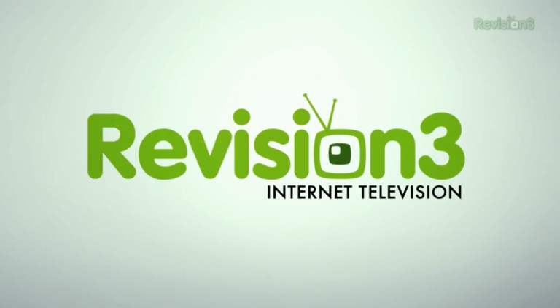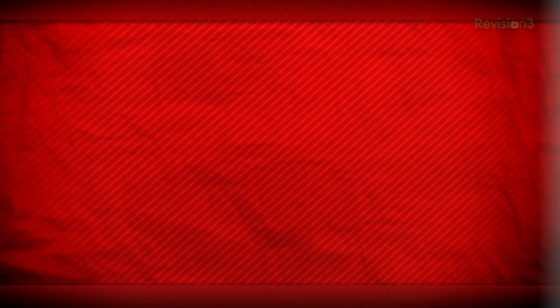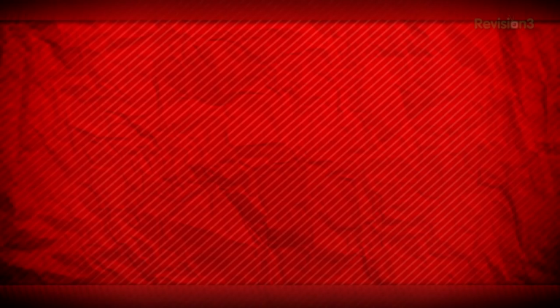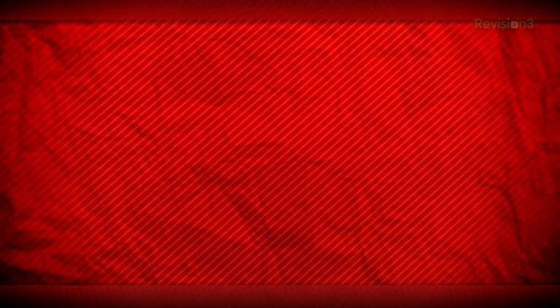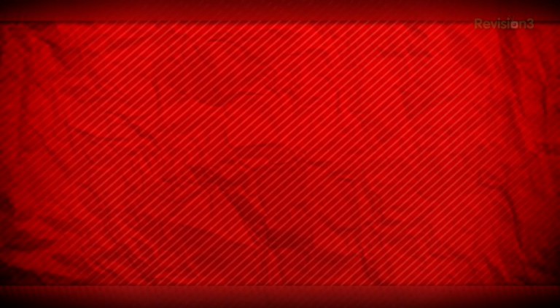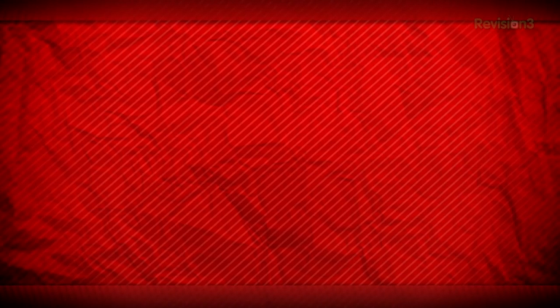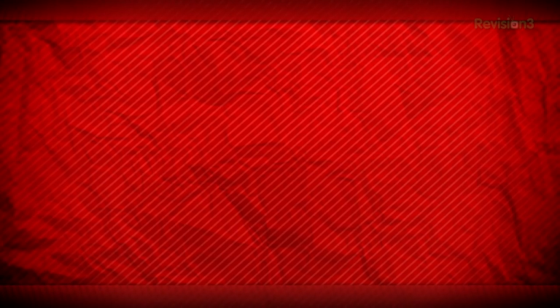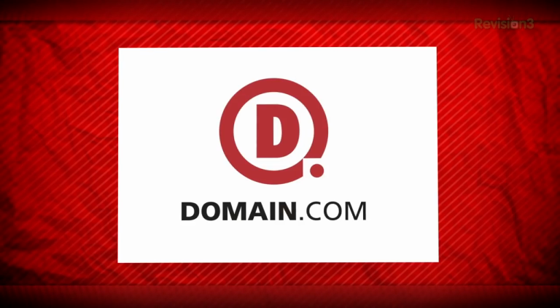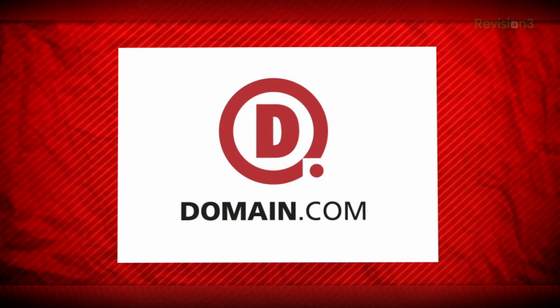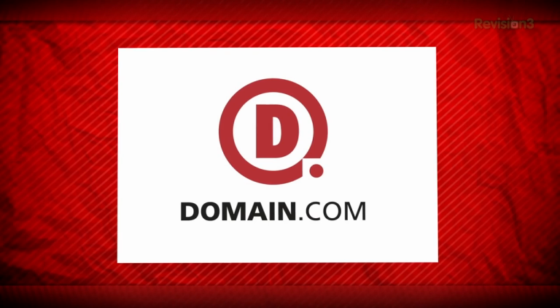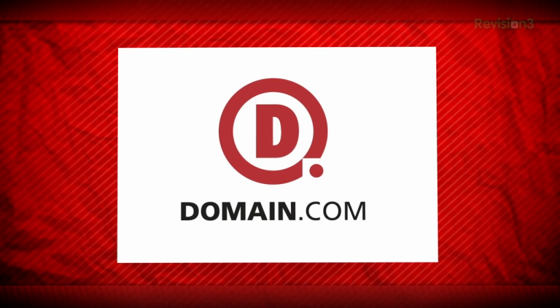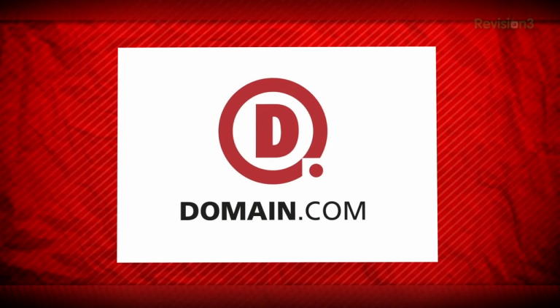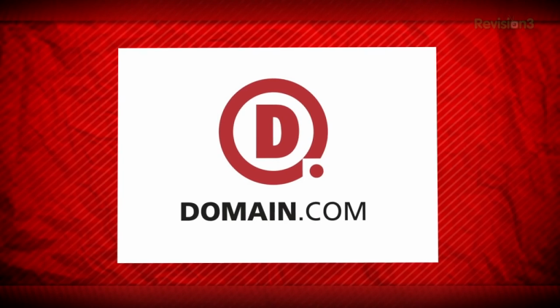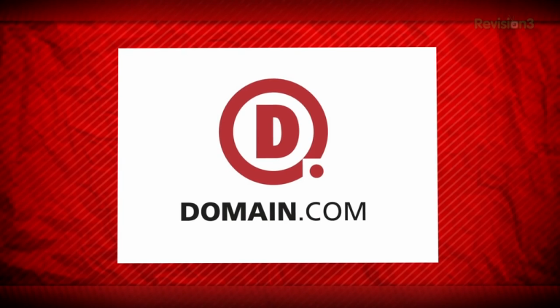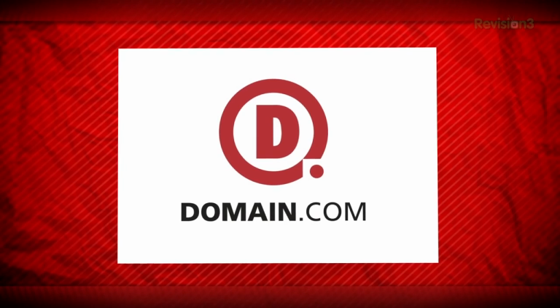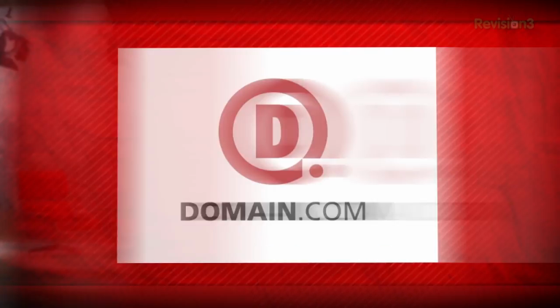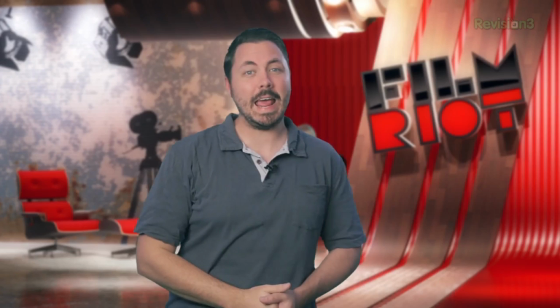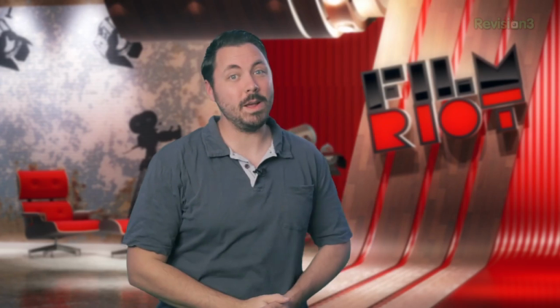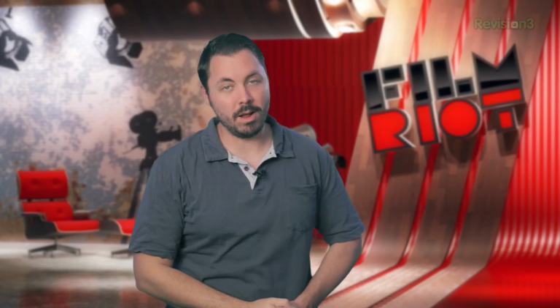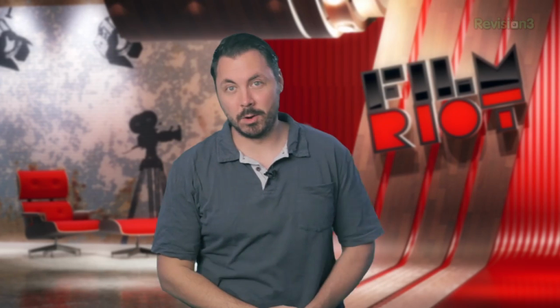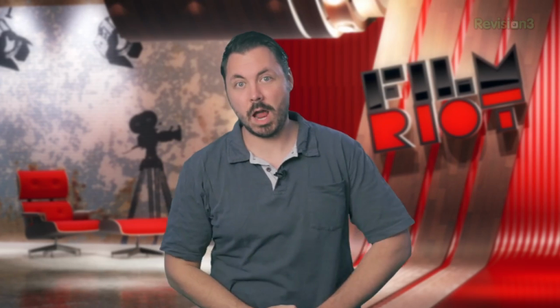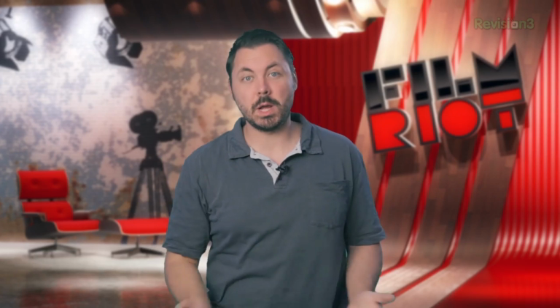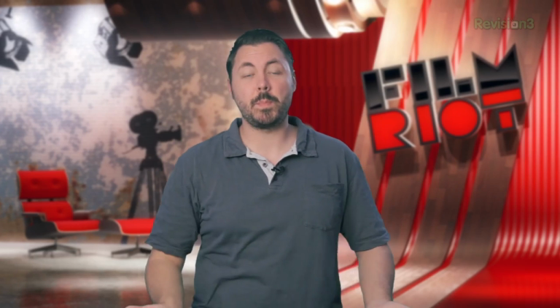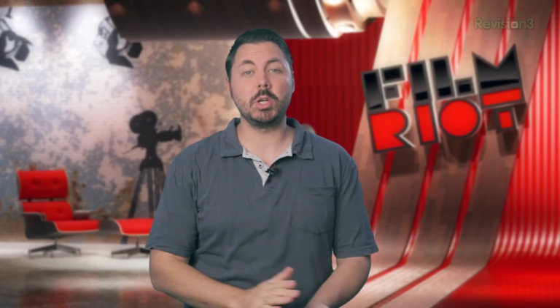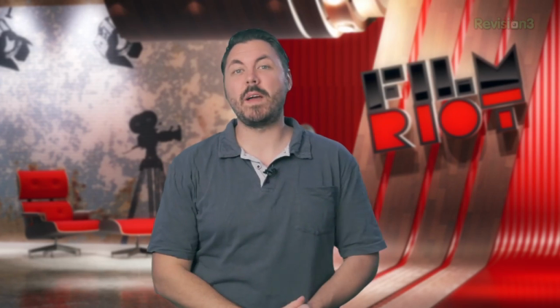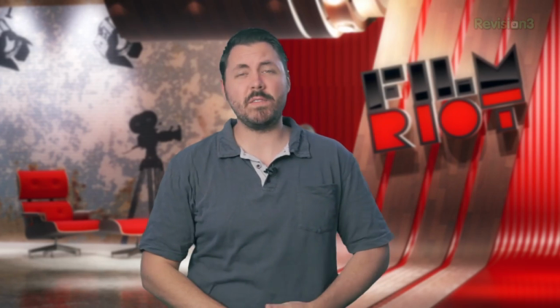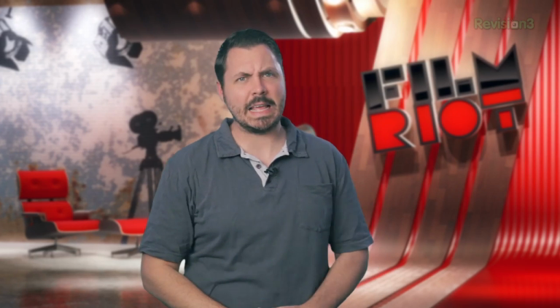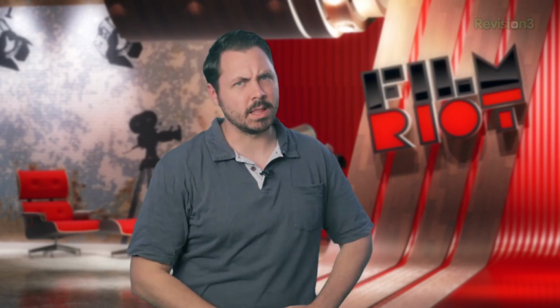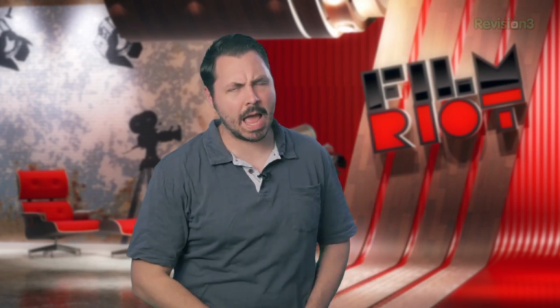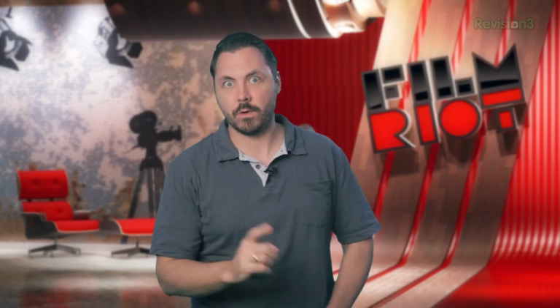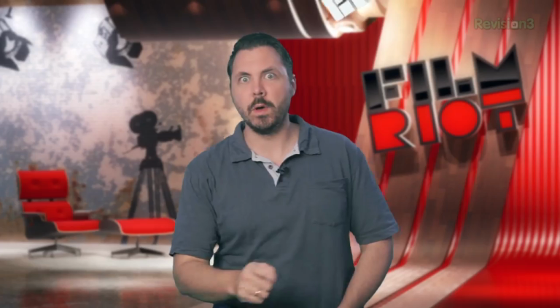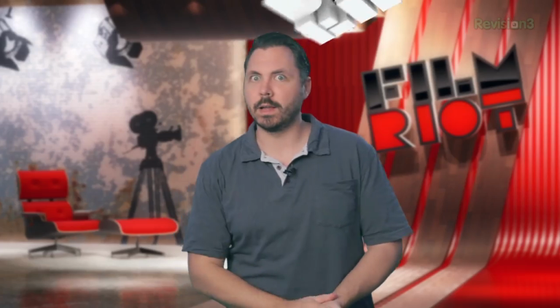This episode of Film Riot is brought to you by Domain.com. Today on Film Riot we jump into part 2 of my favorite things online for filmmakers.